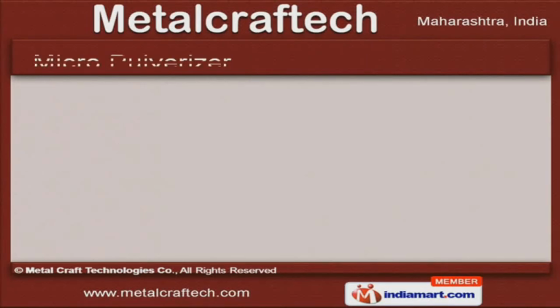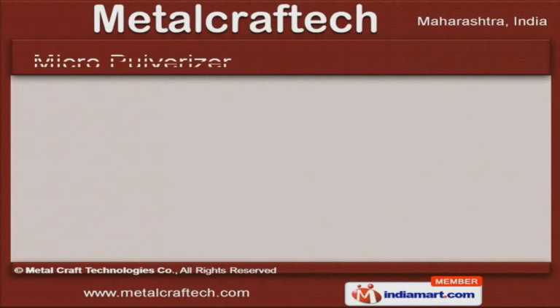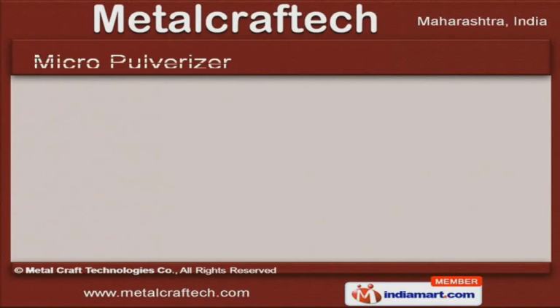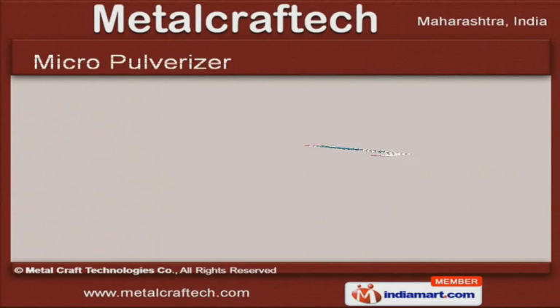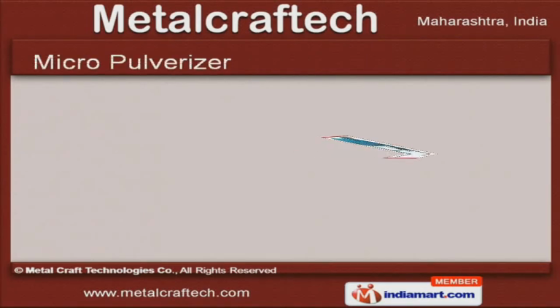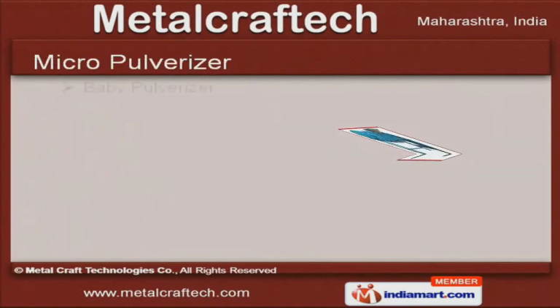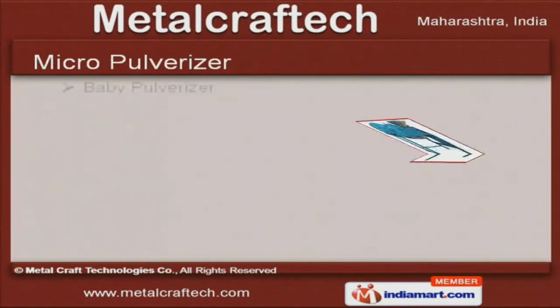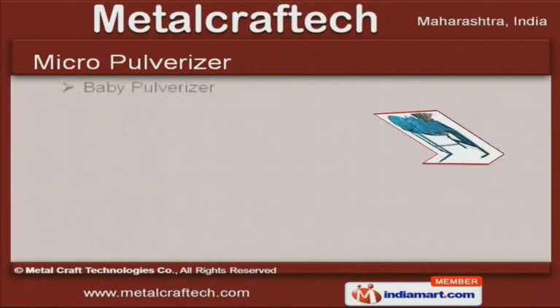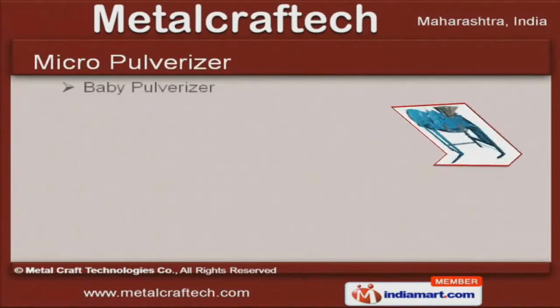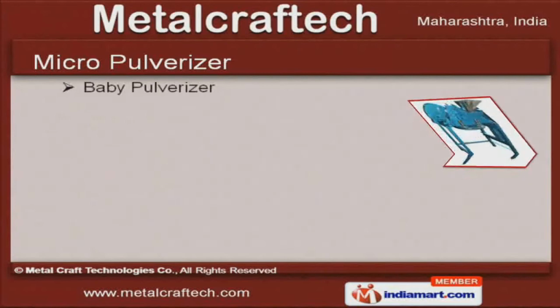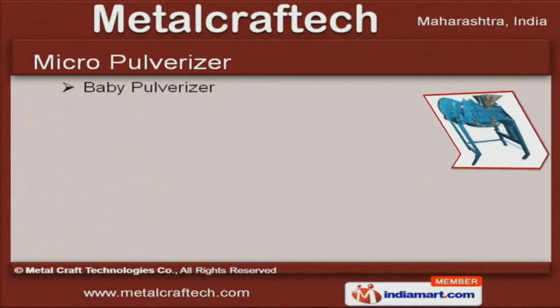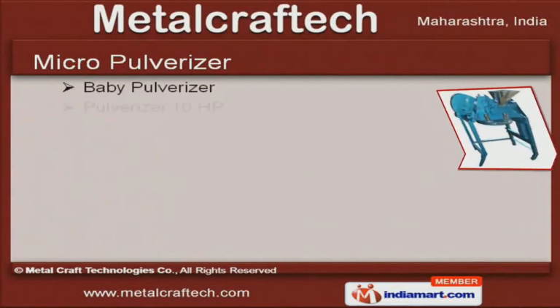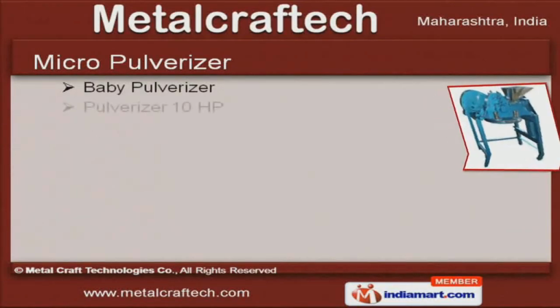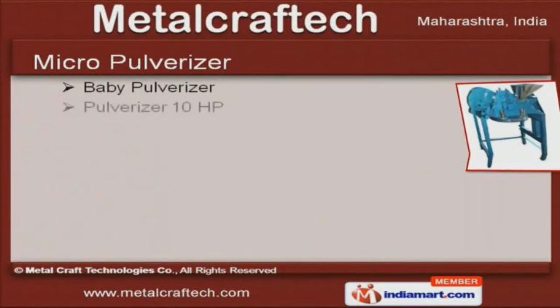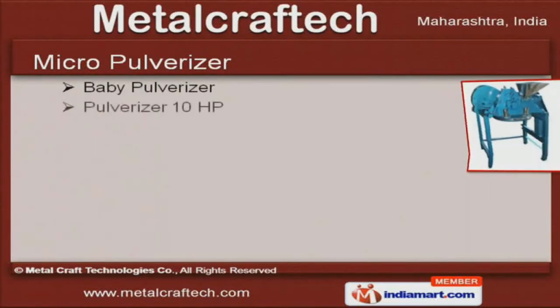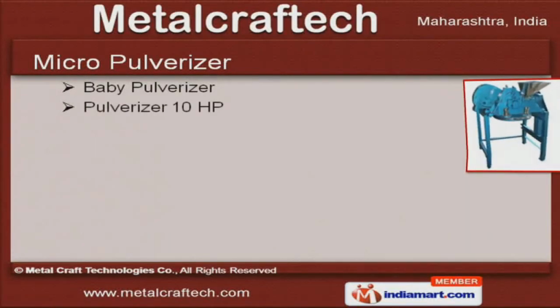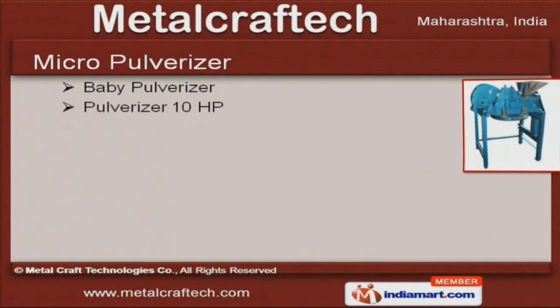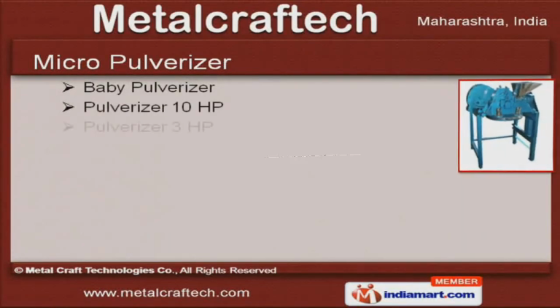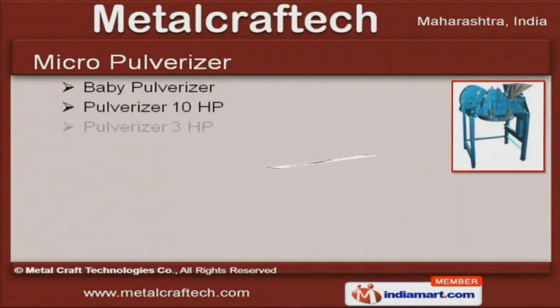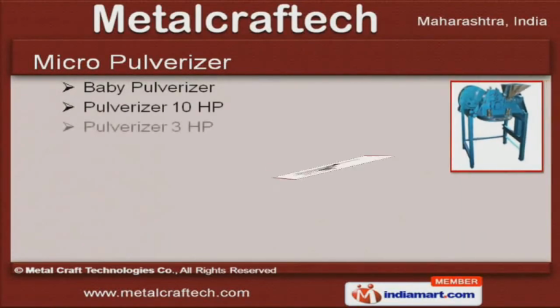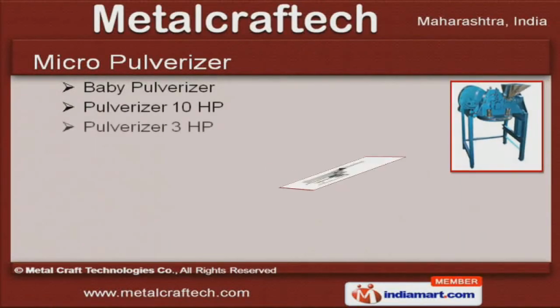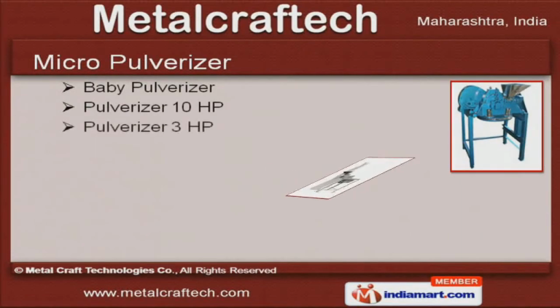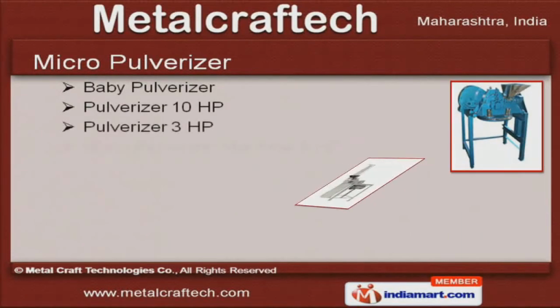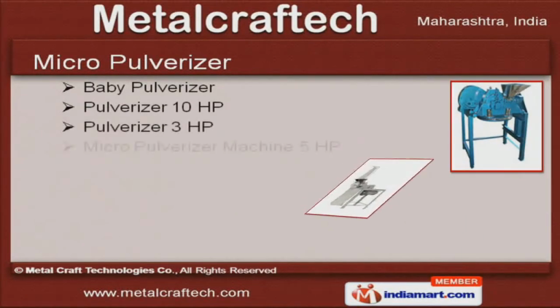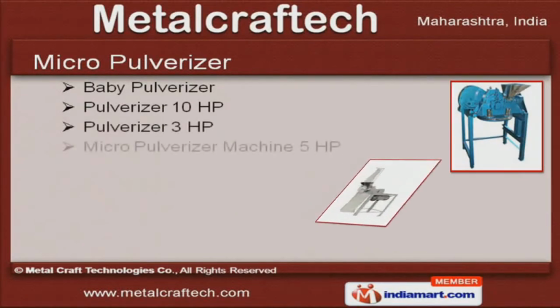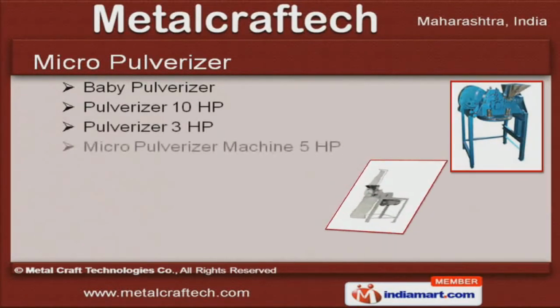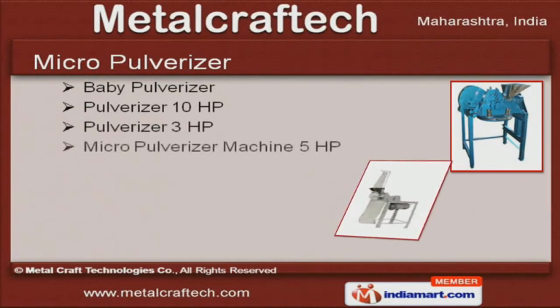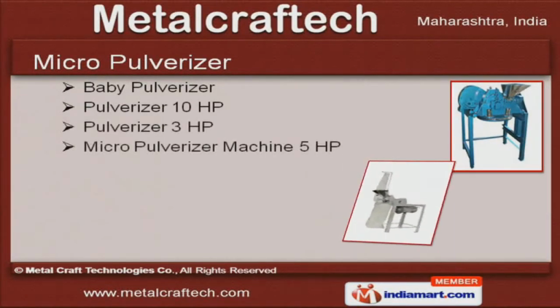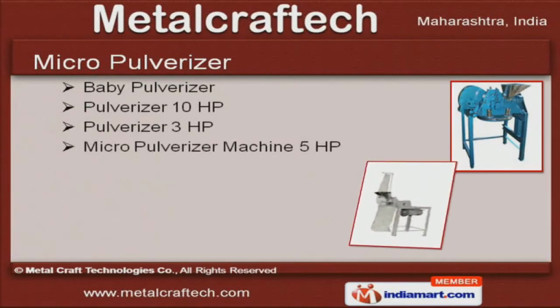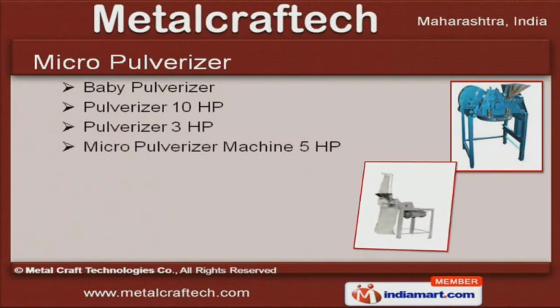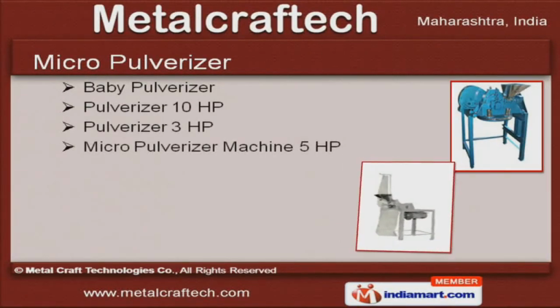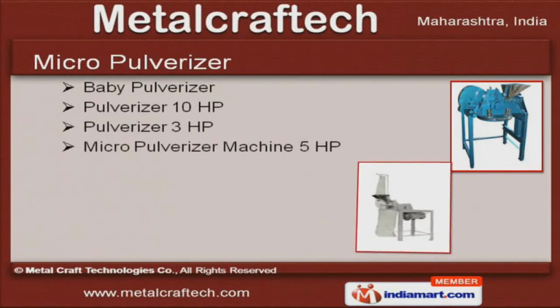We offer Micro Pulverizers that are easy to operate and serve the needs of different industries for a long period of time.